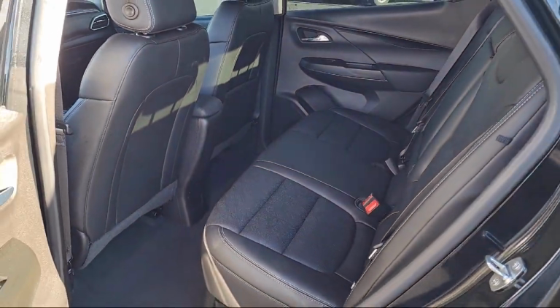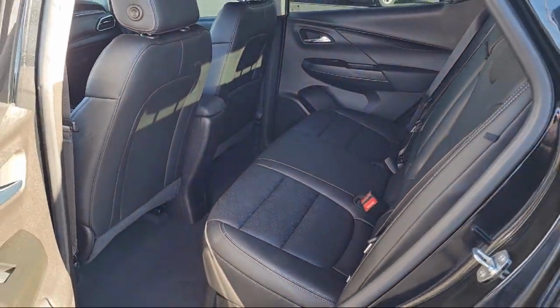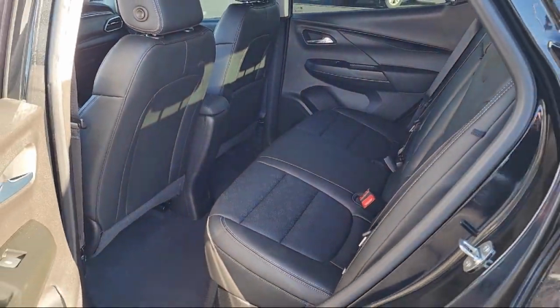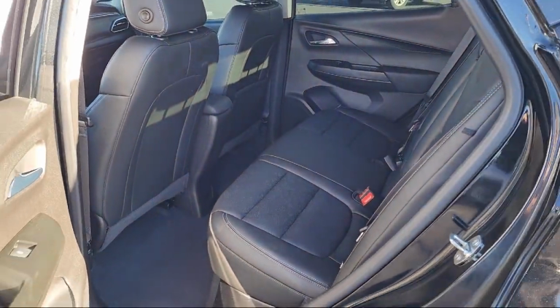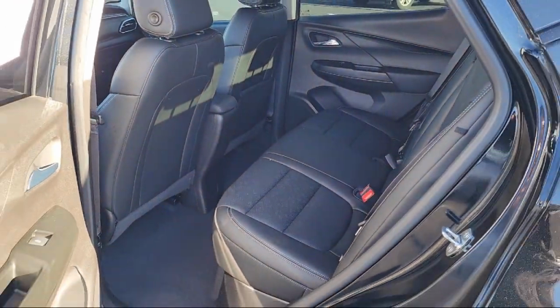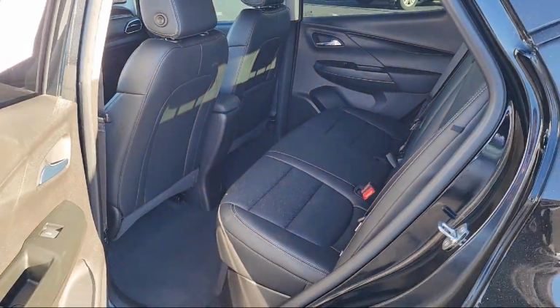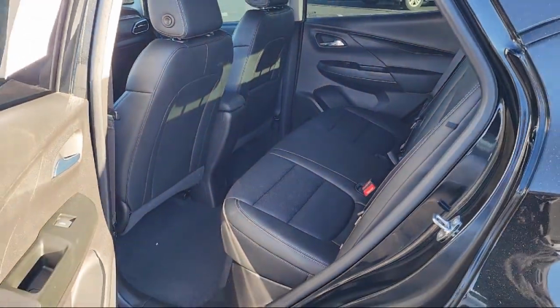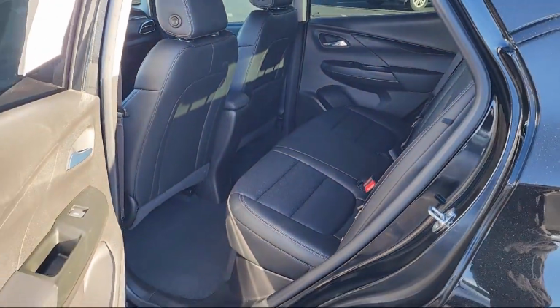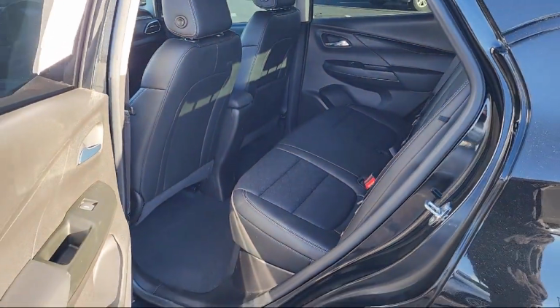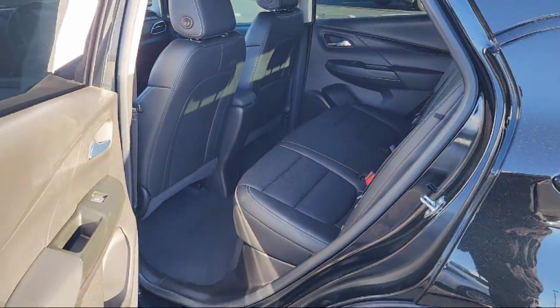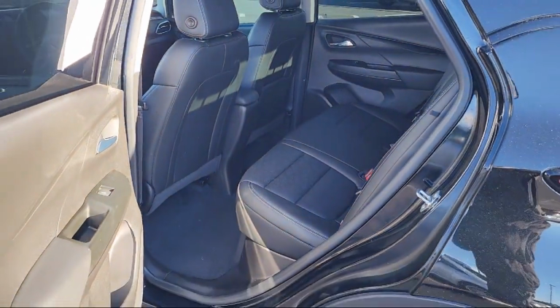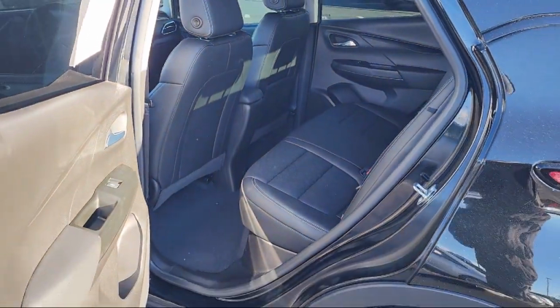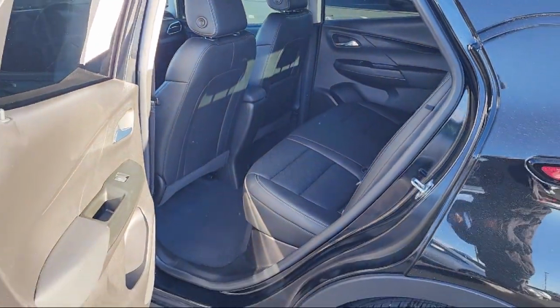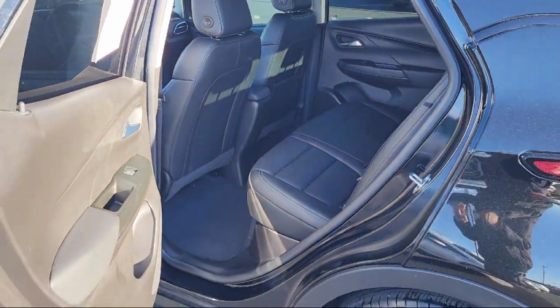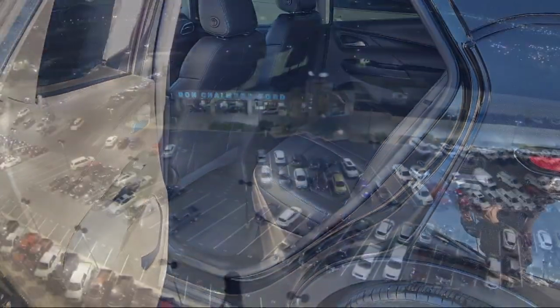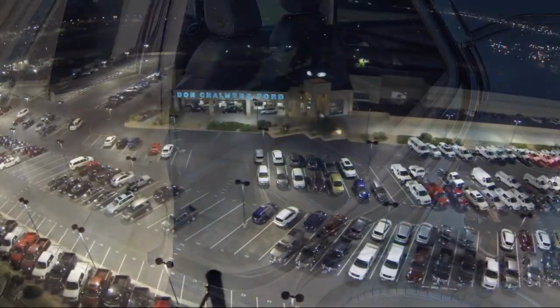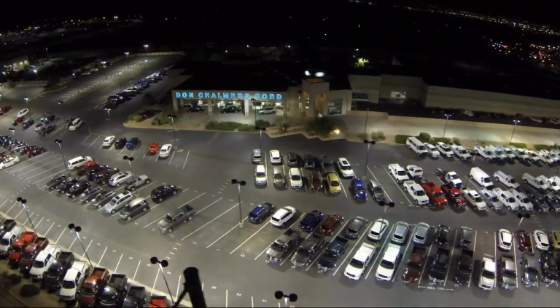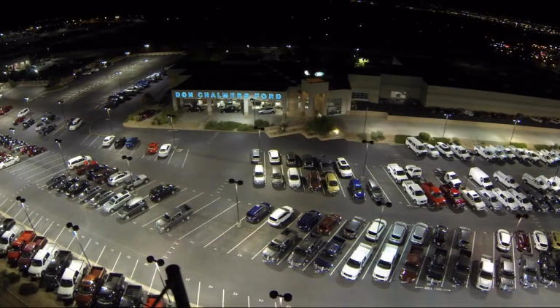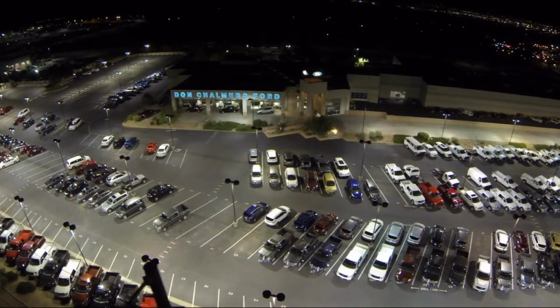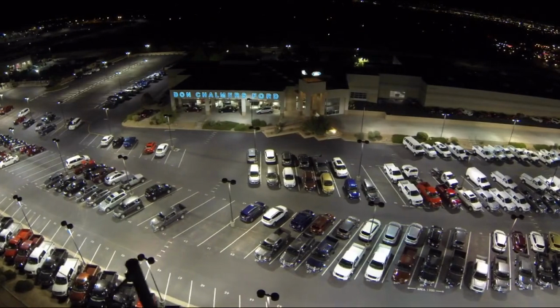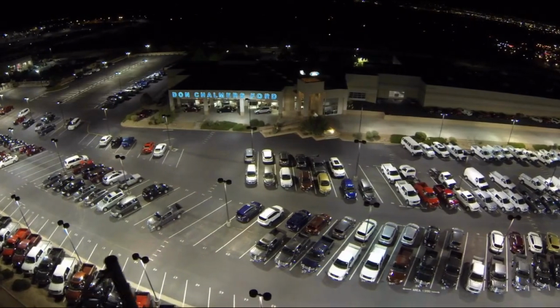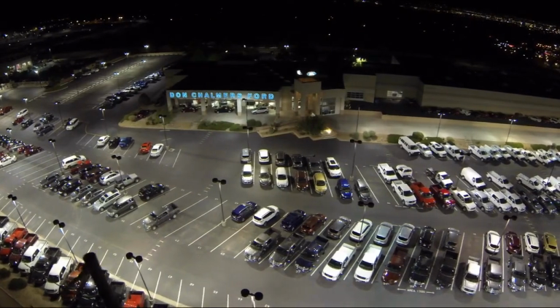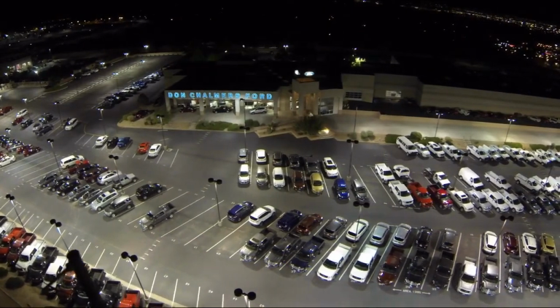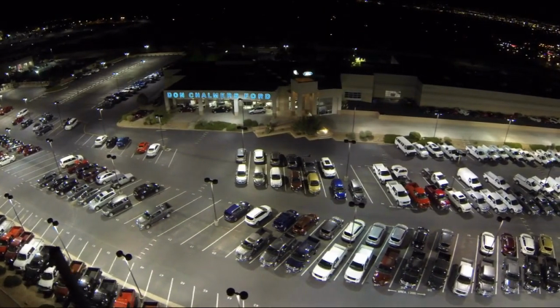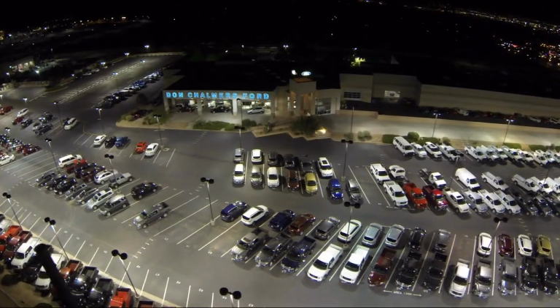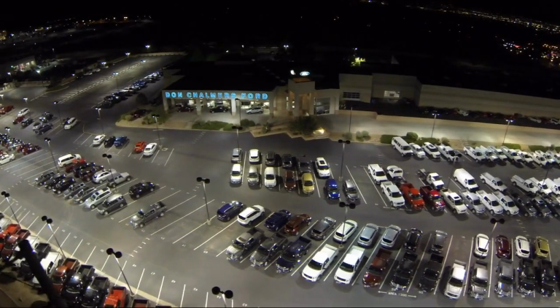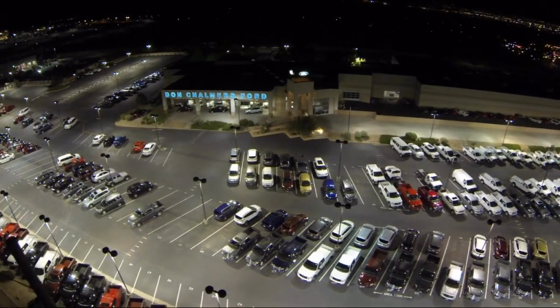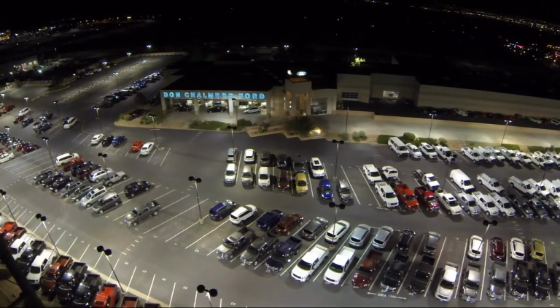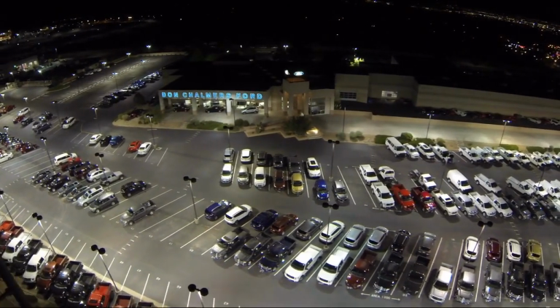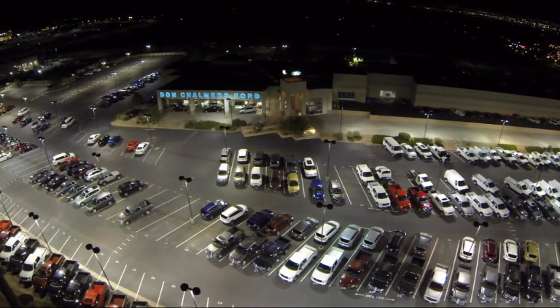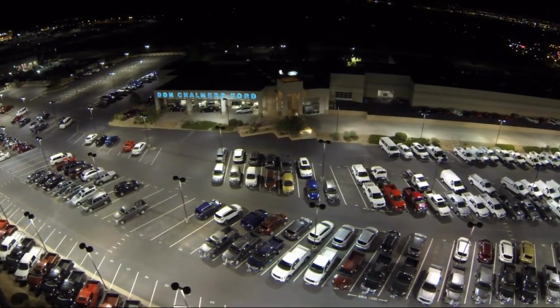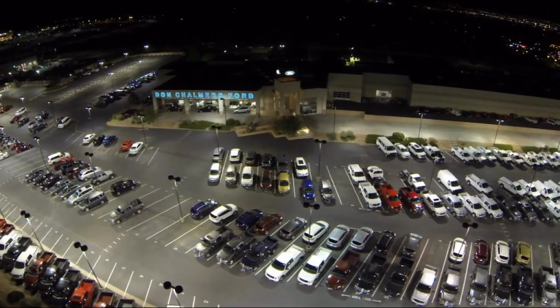So come in today and schedule a test drive. We're located at 2500 Rio Rancho Boulevard.